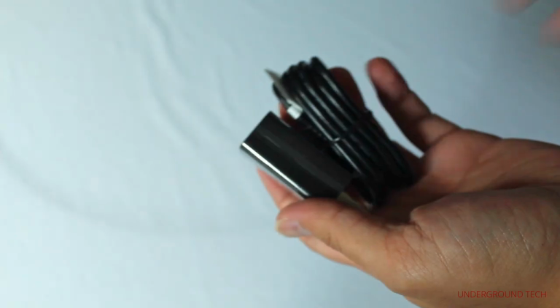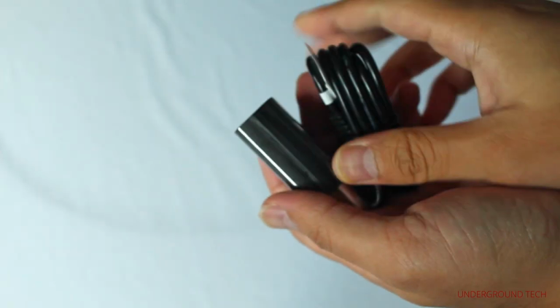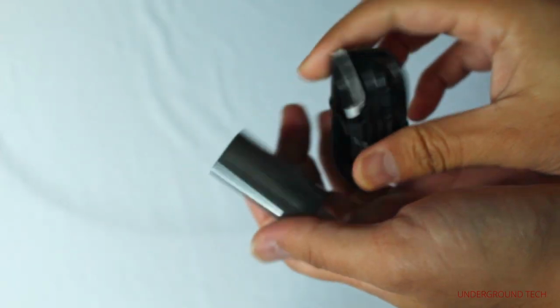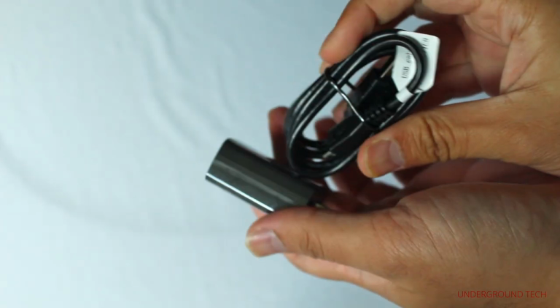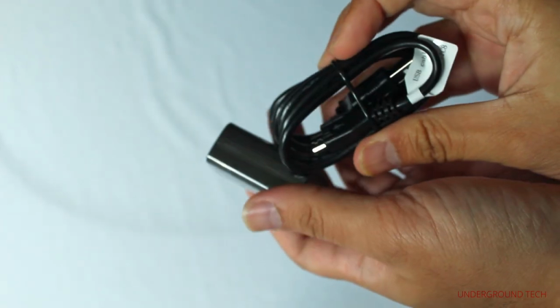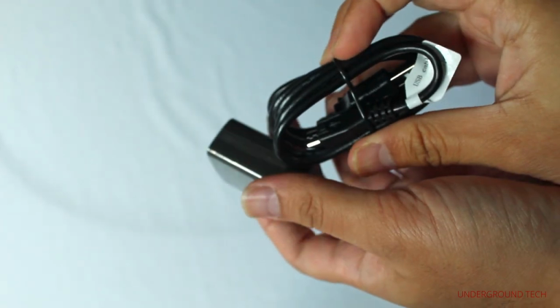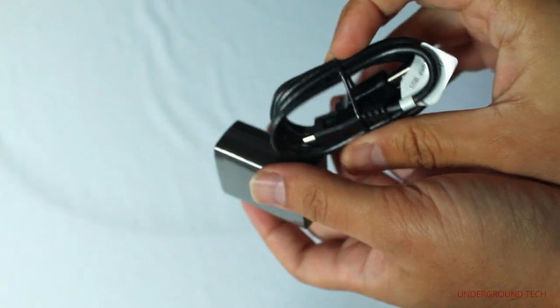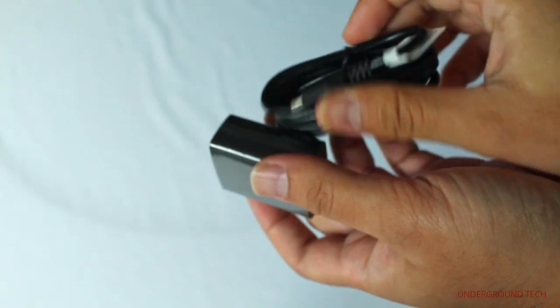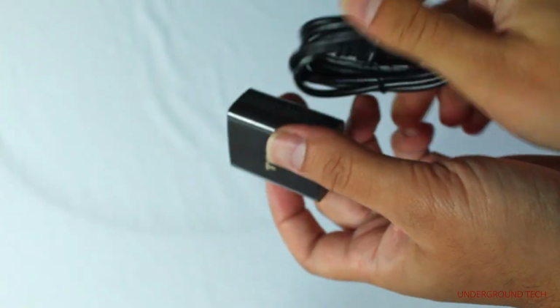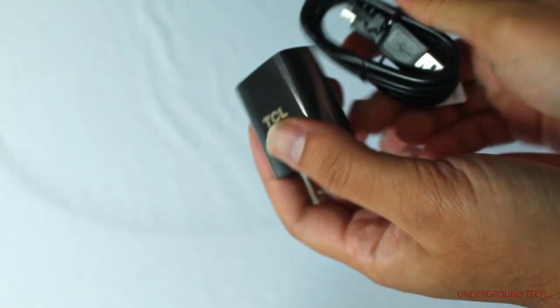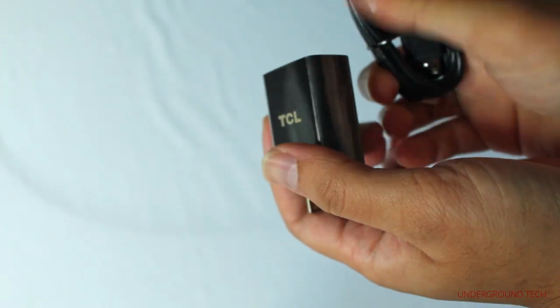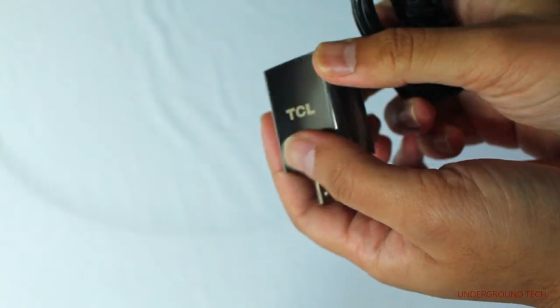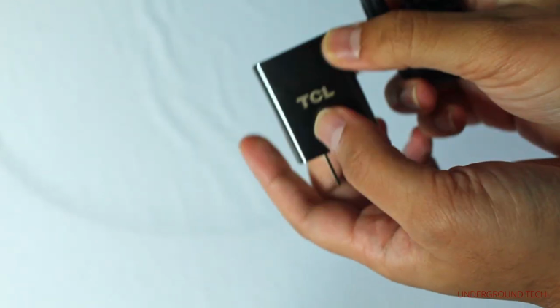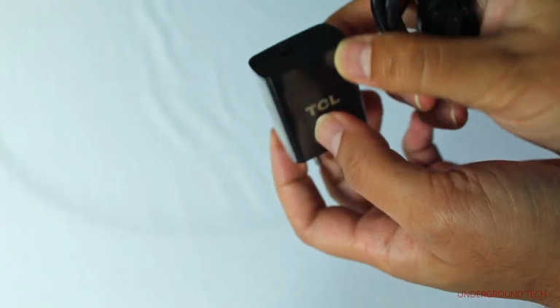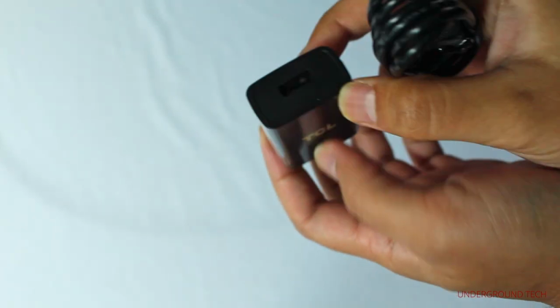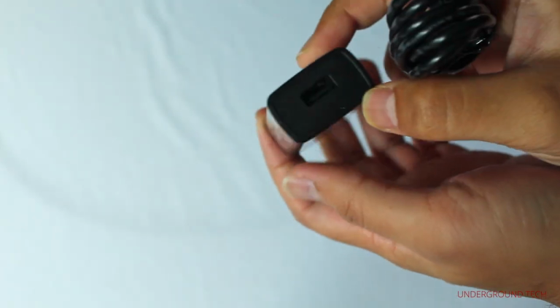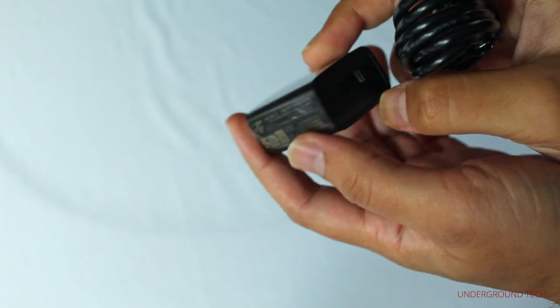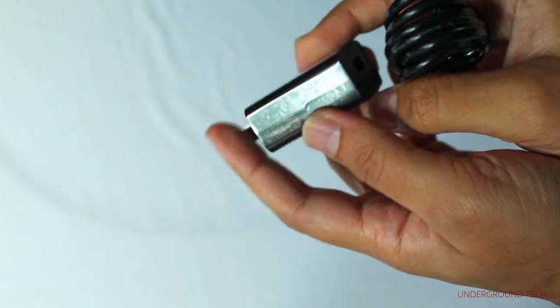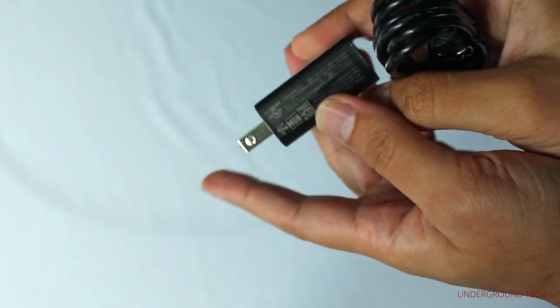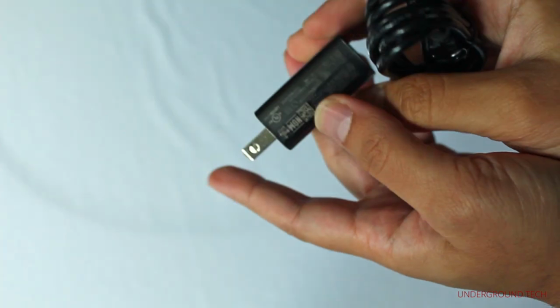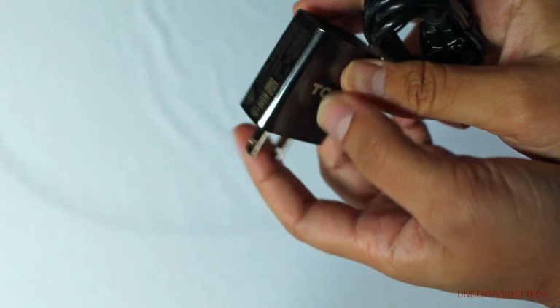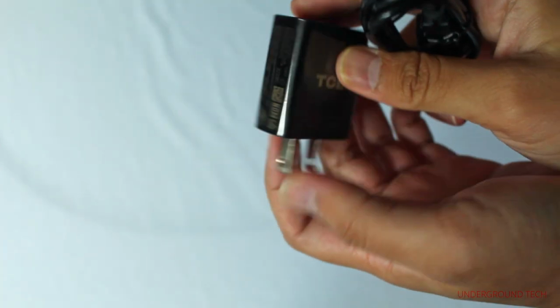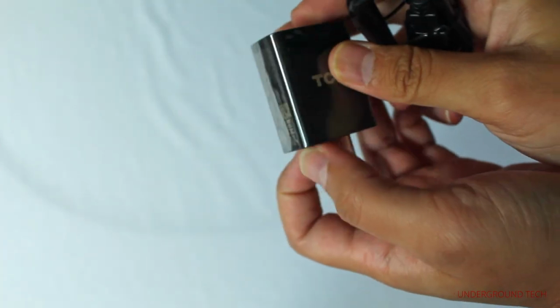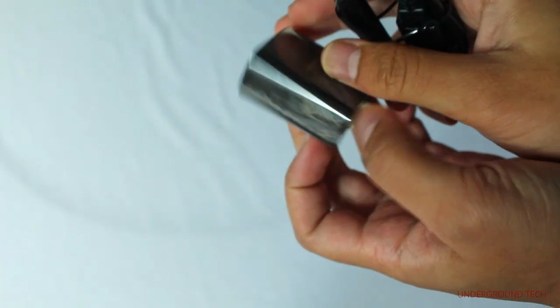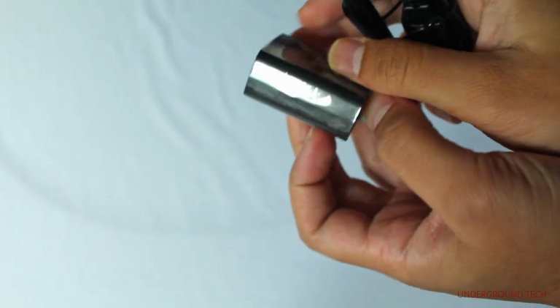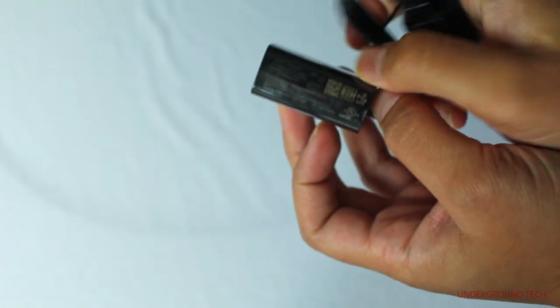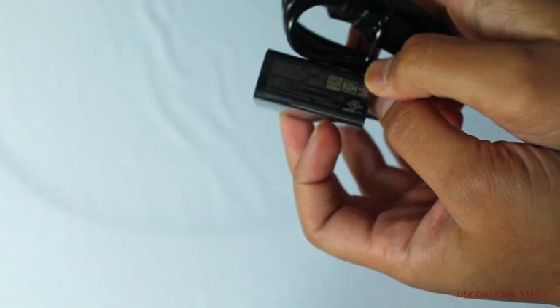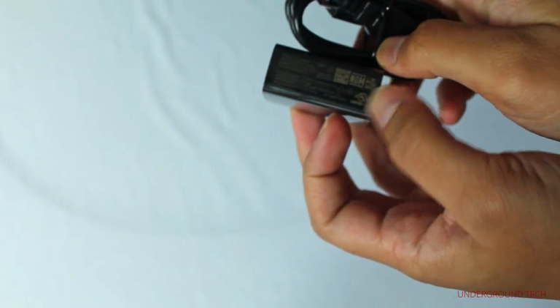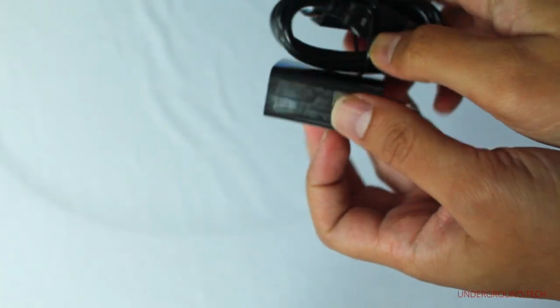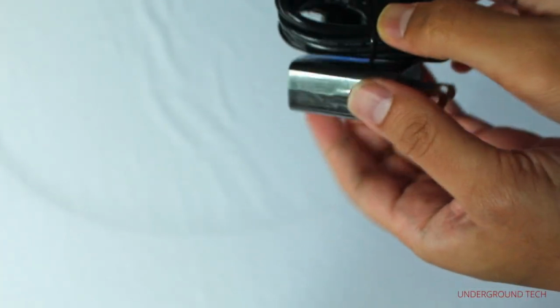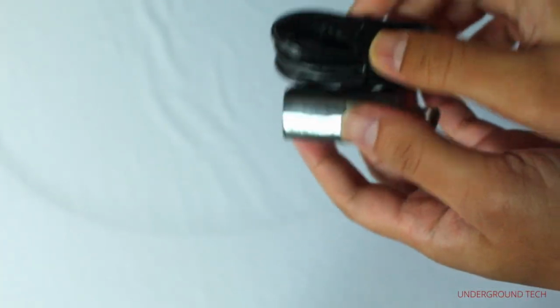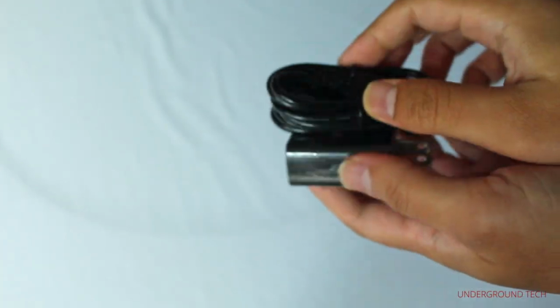To charge this, you're going to use a micro USB cable and a wall outlet. It's just five volts, one amp, so no fast charging there.